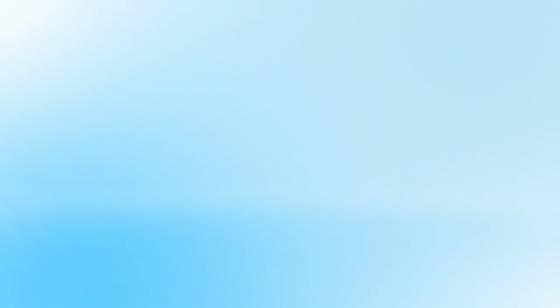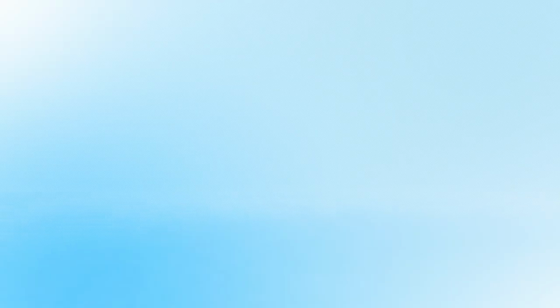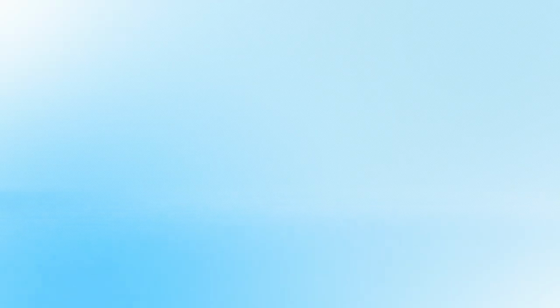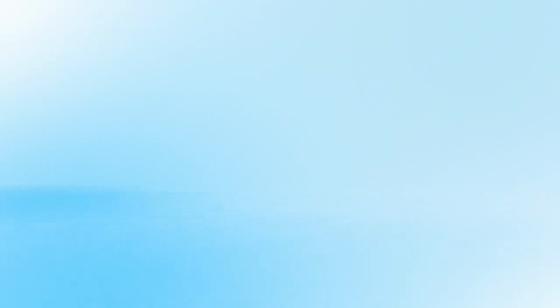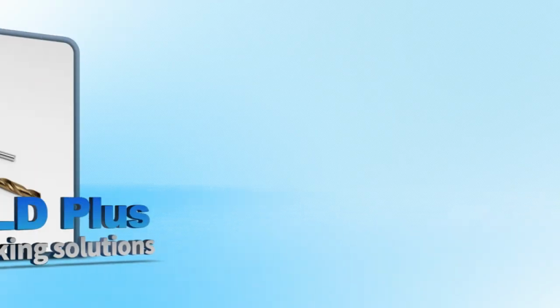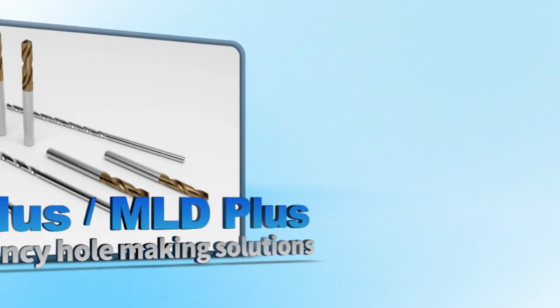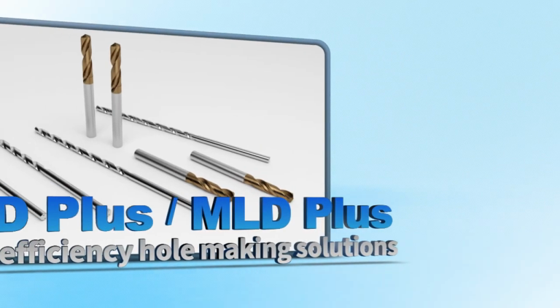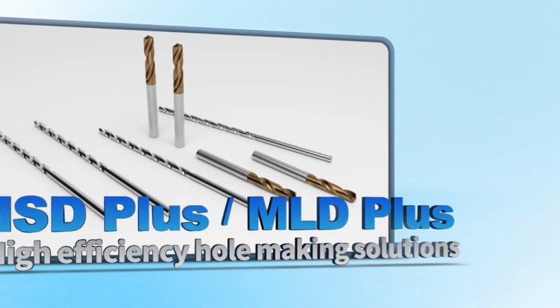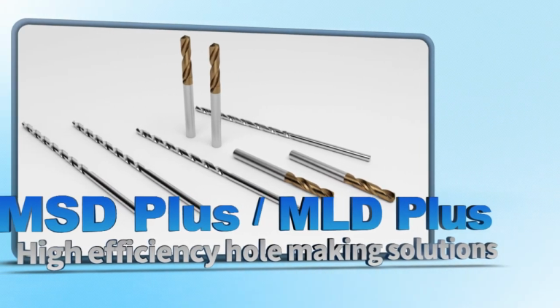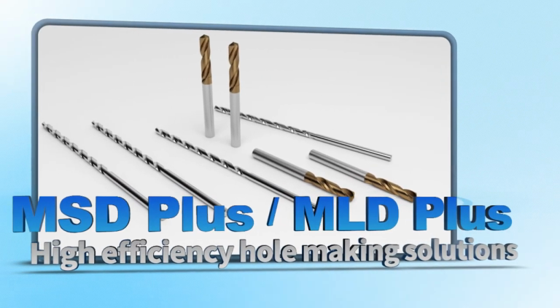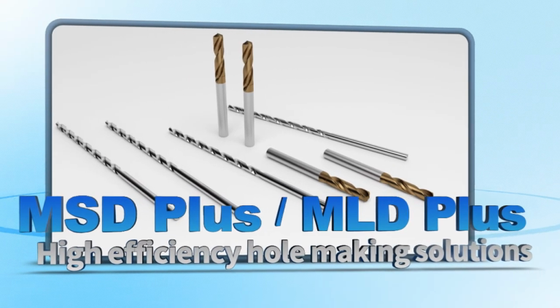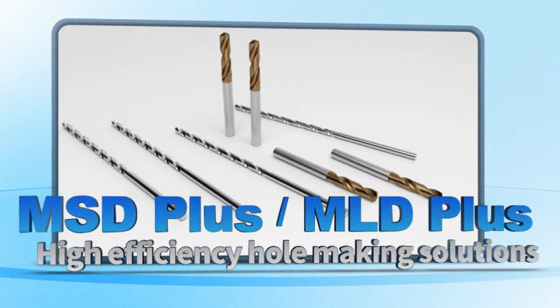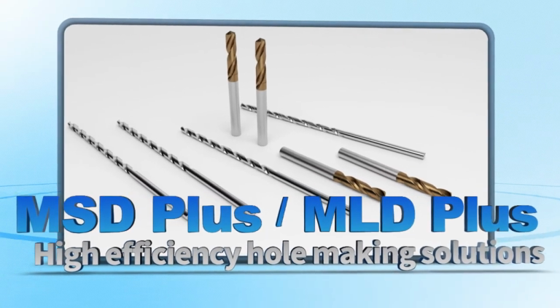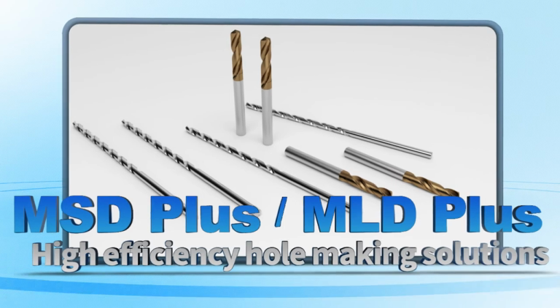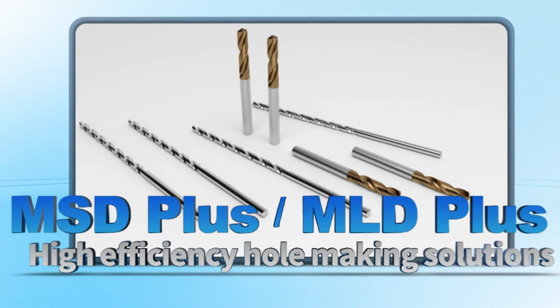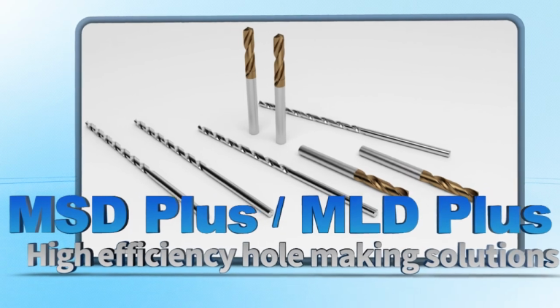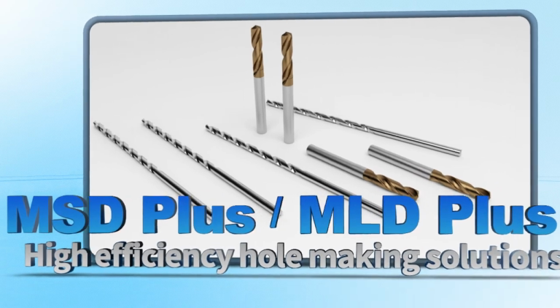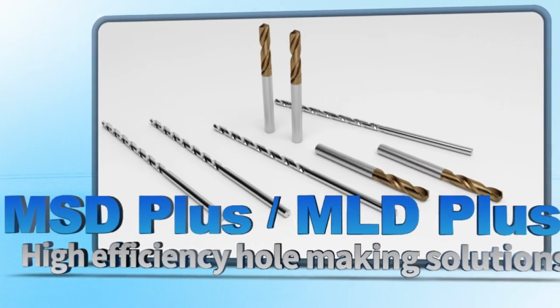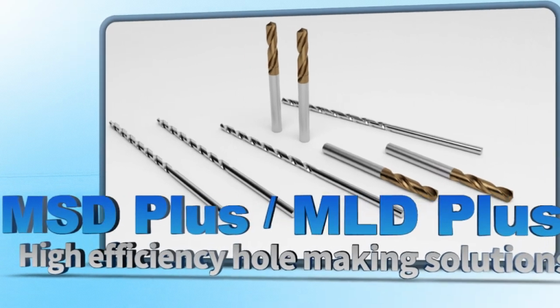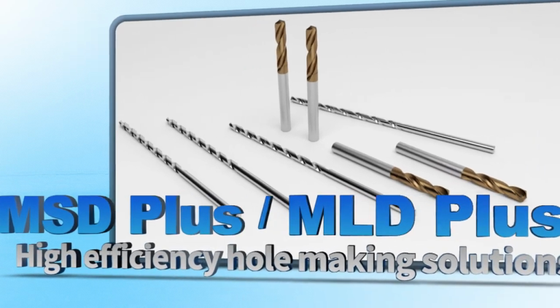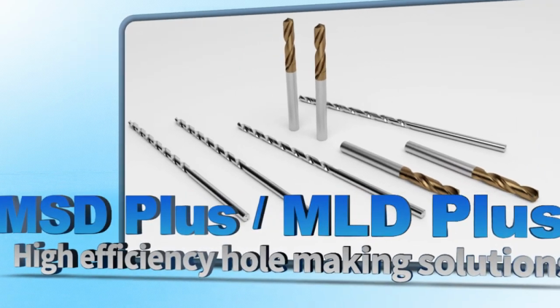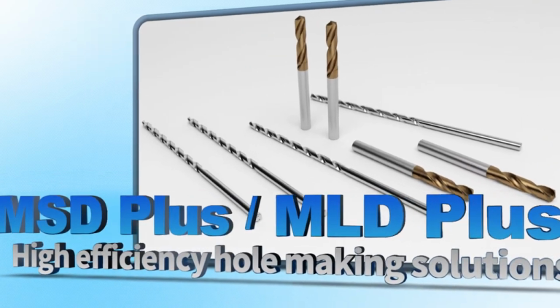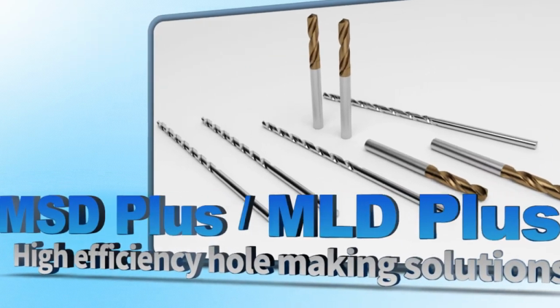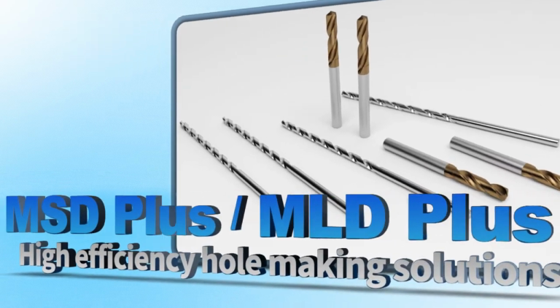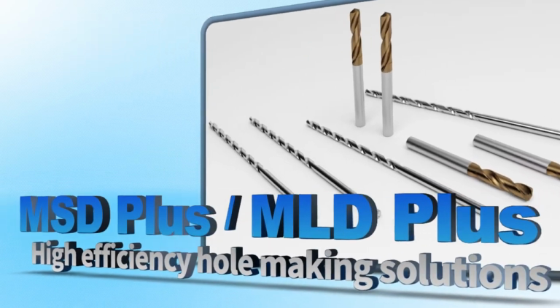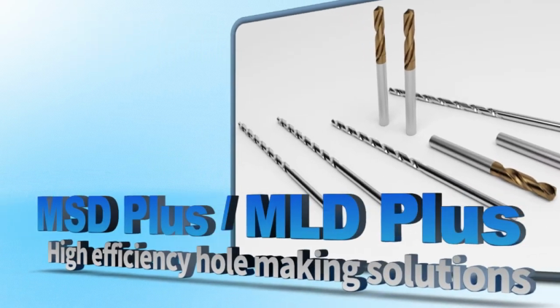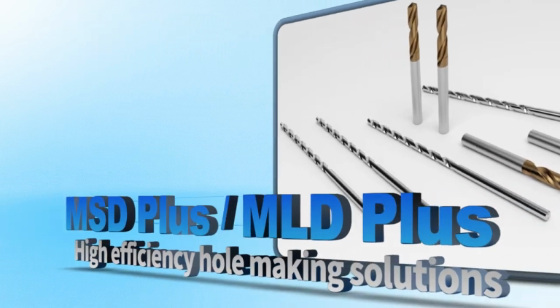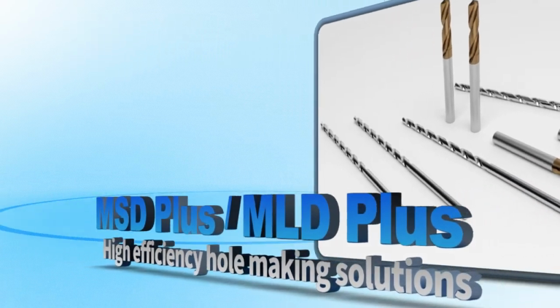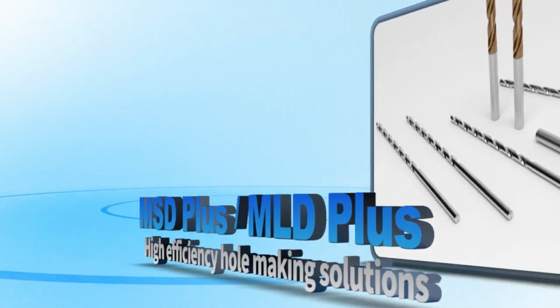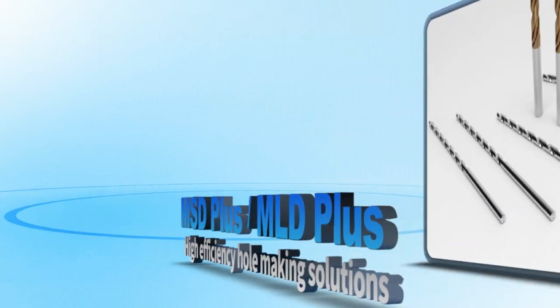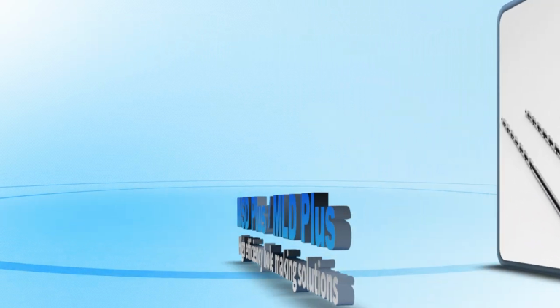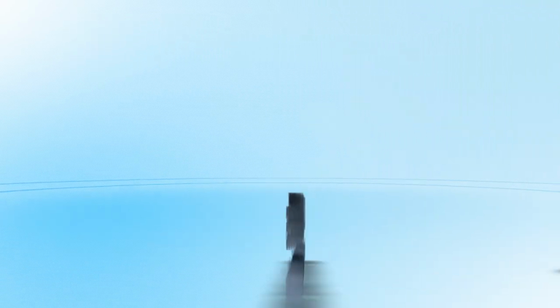High Efficiency Hole Making Solutions: MSD Plus and MLD Plus Series.